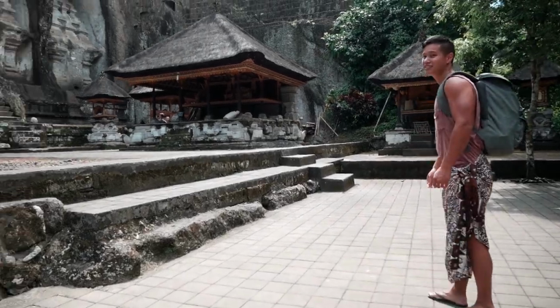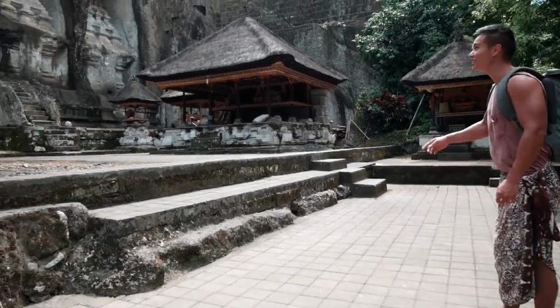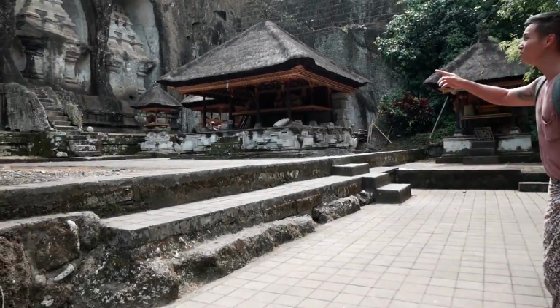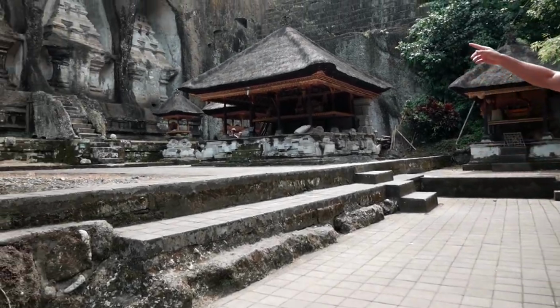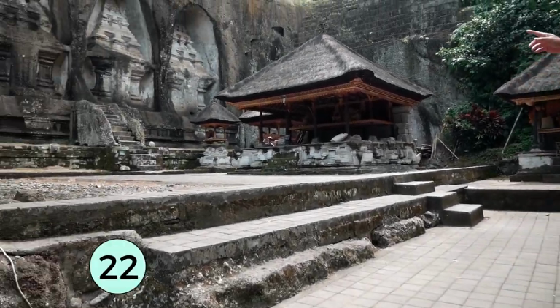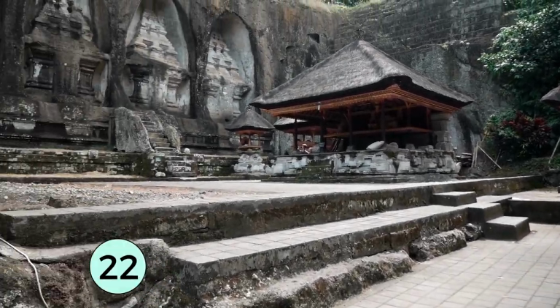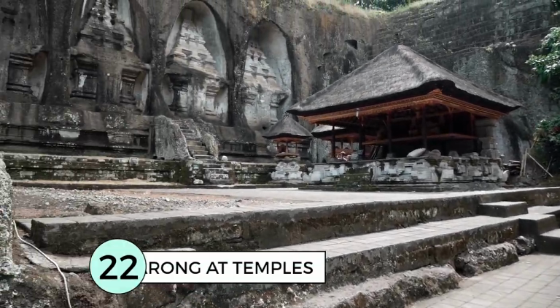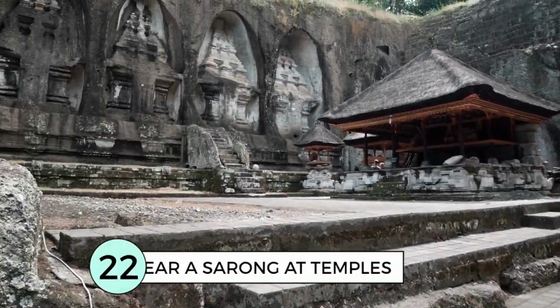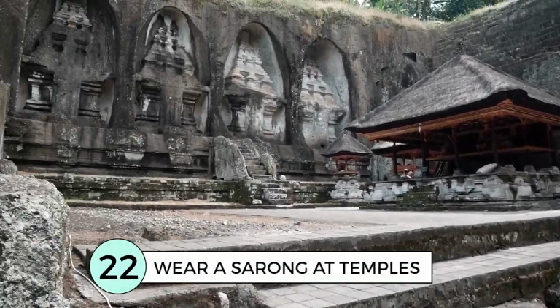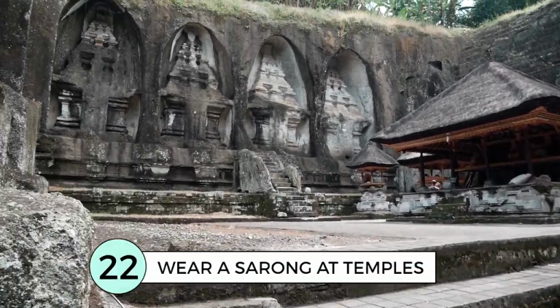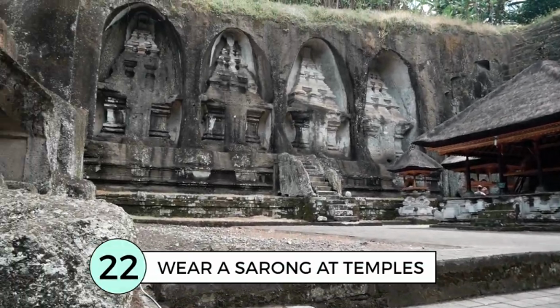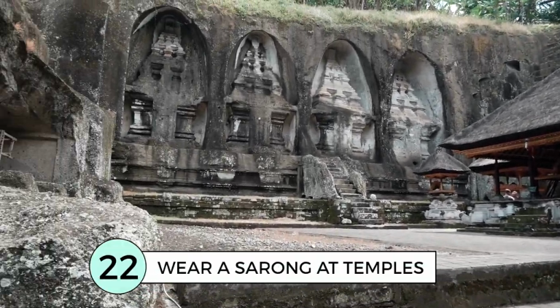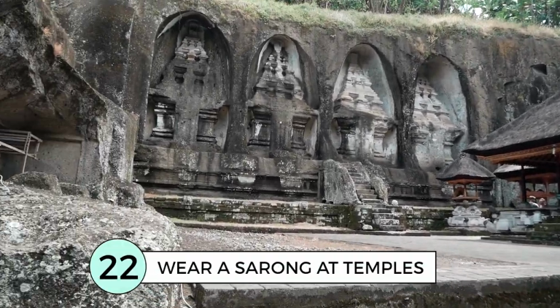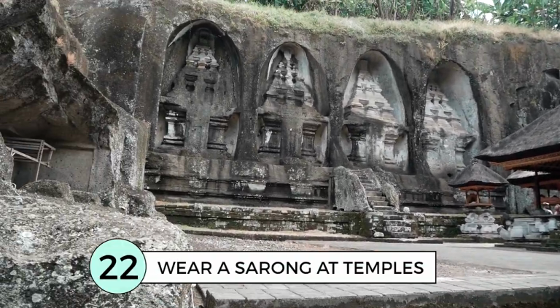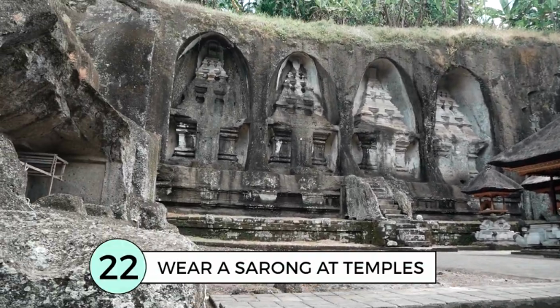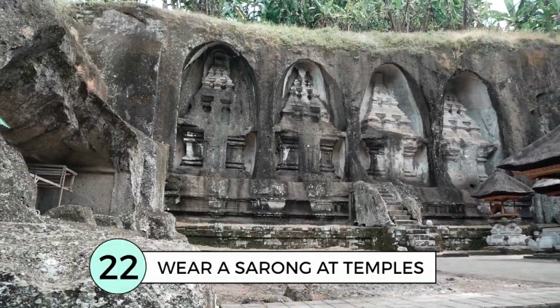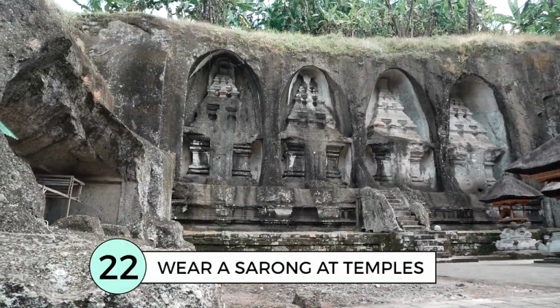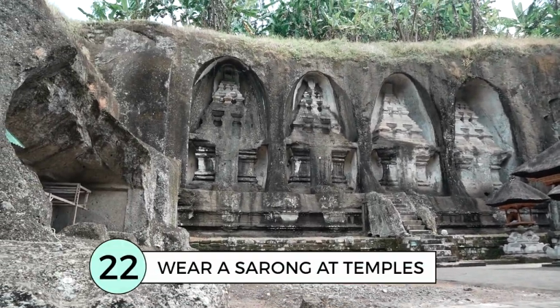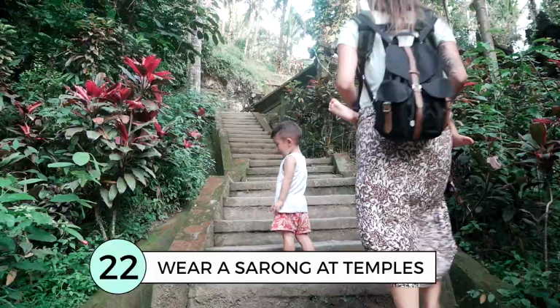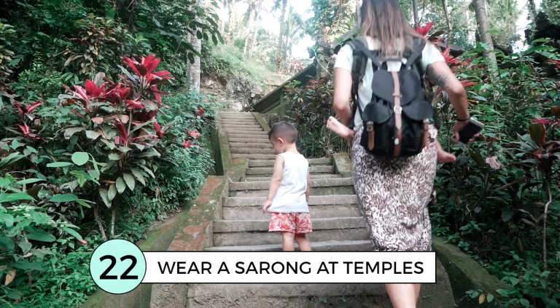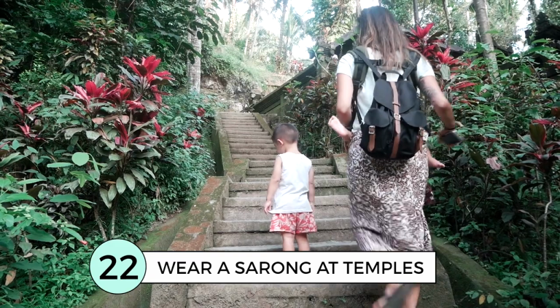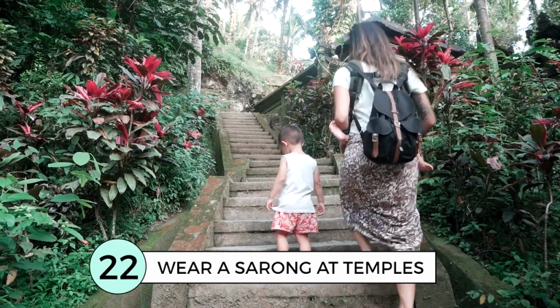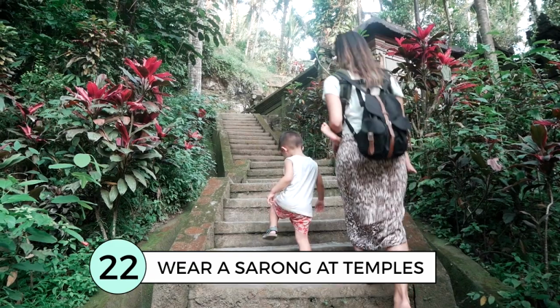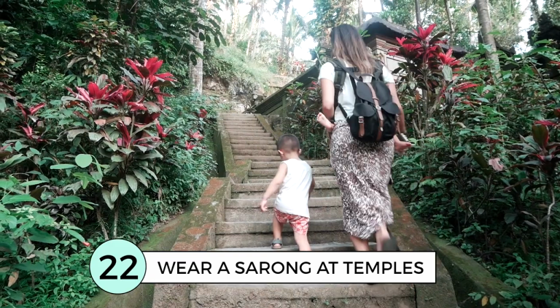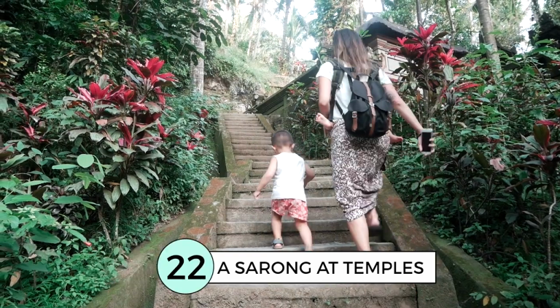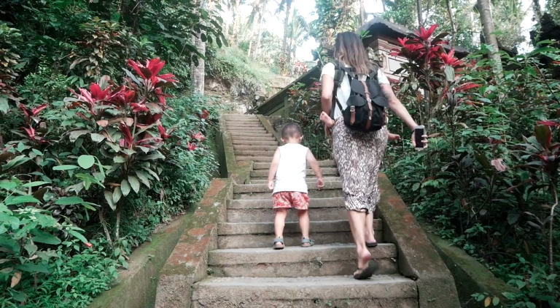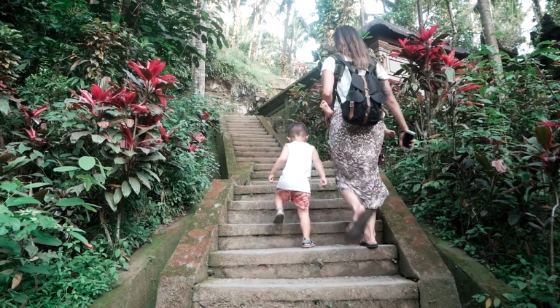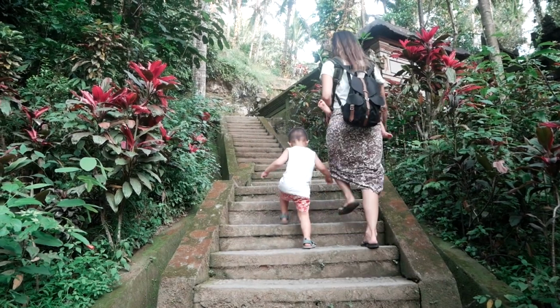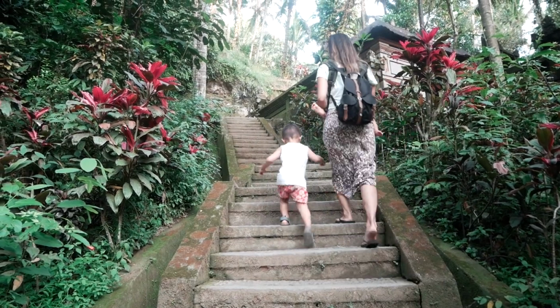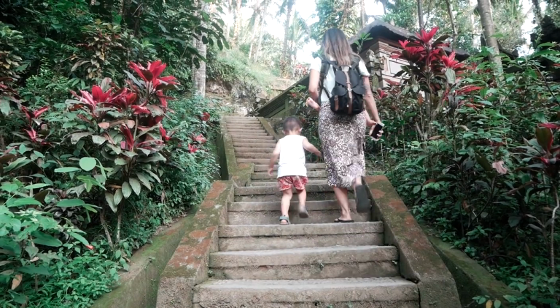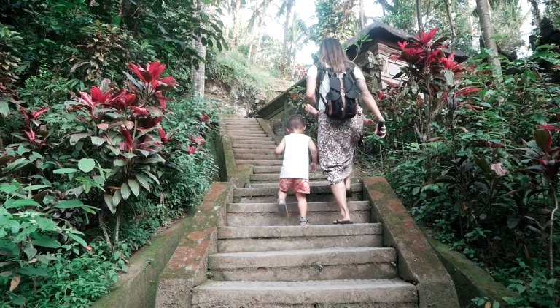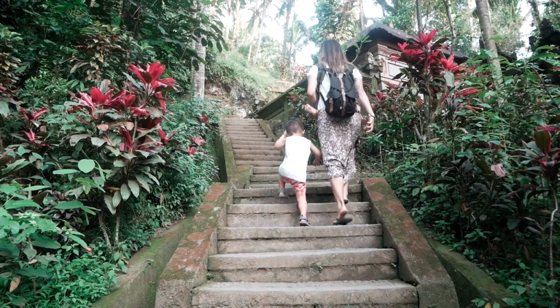Make sure you either pack or buy a sarong when you're in Bali. A lot of temples require both guys and girls to wear them.